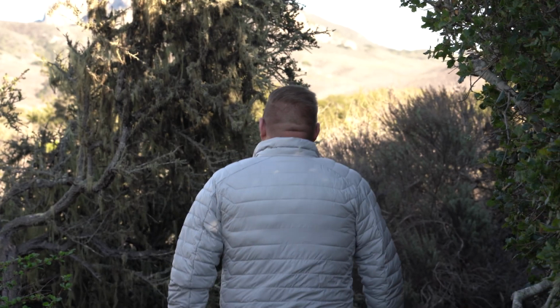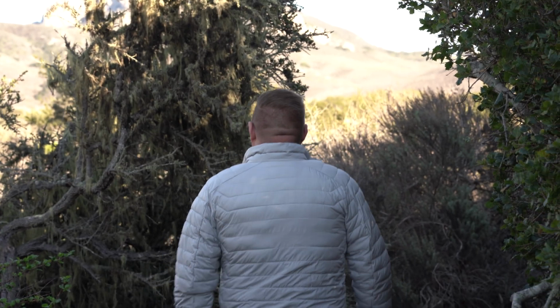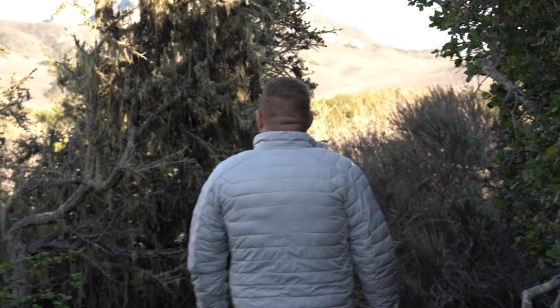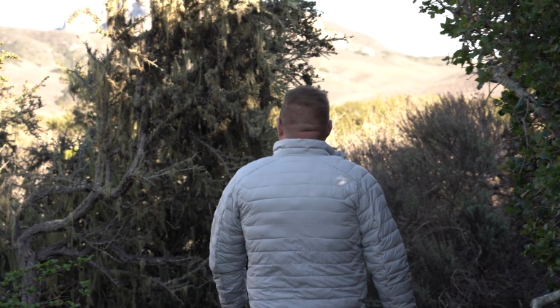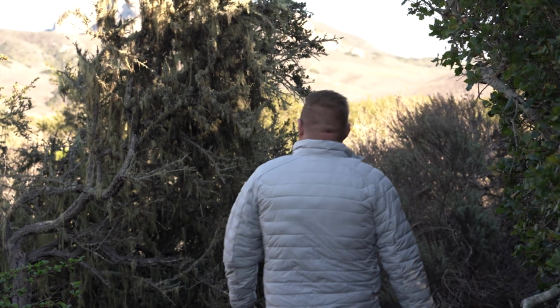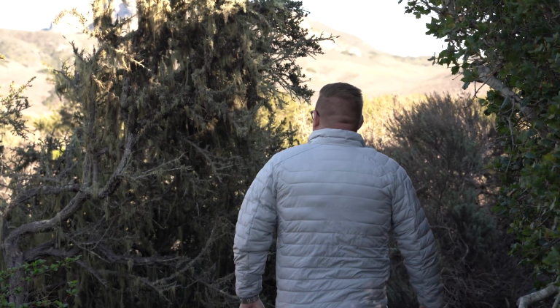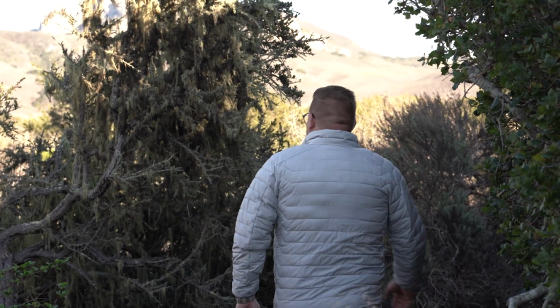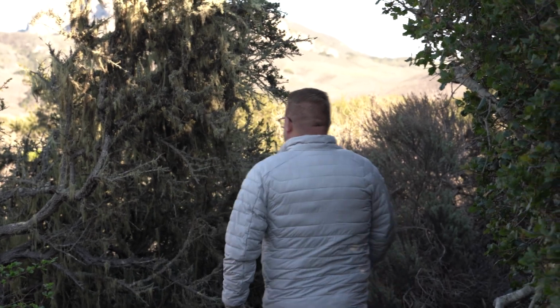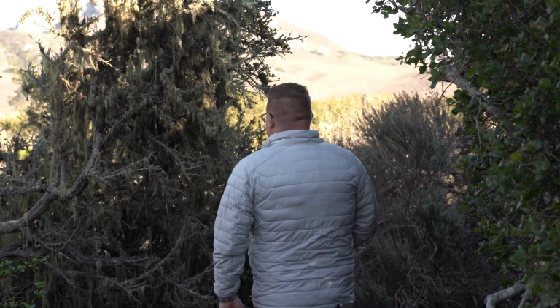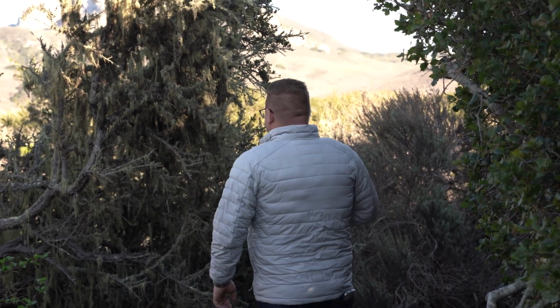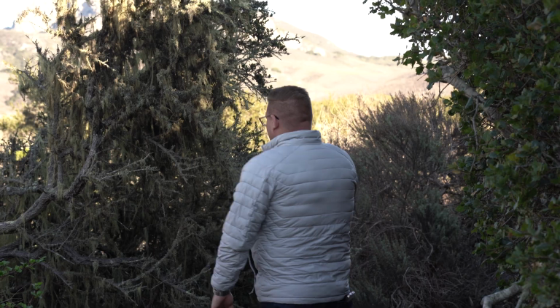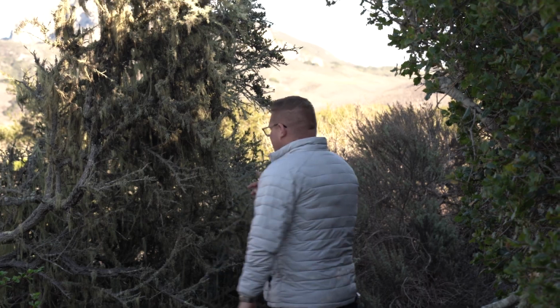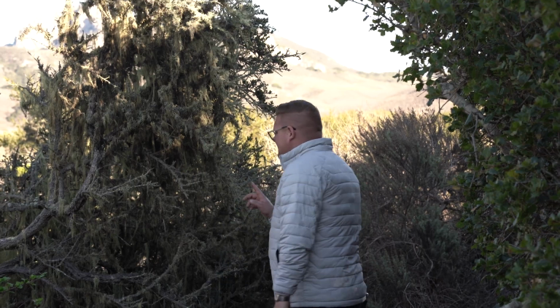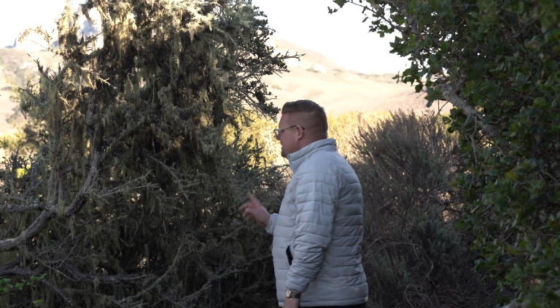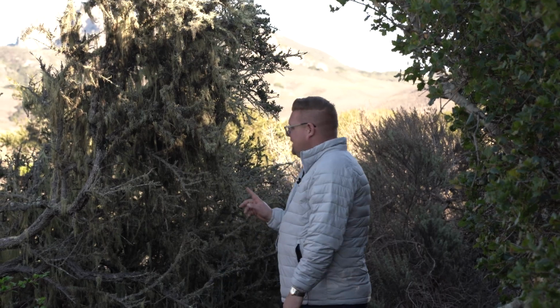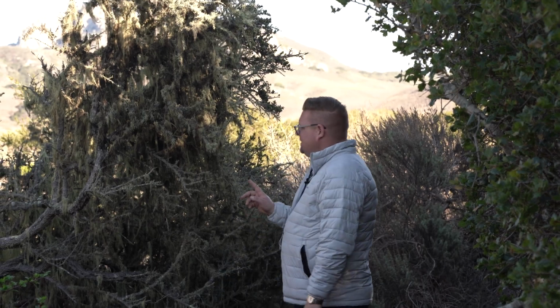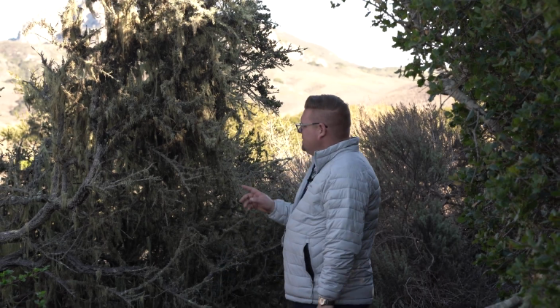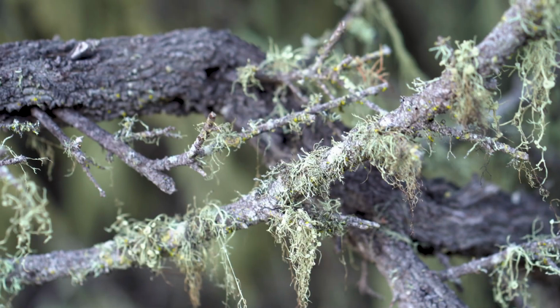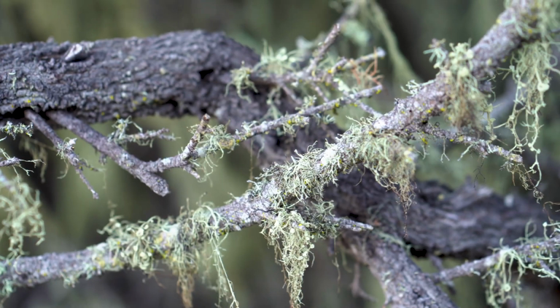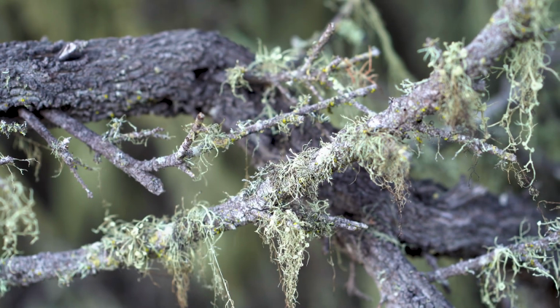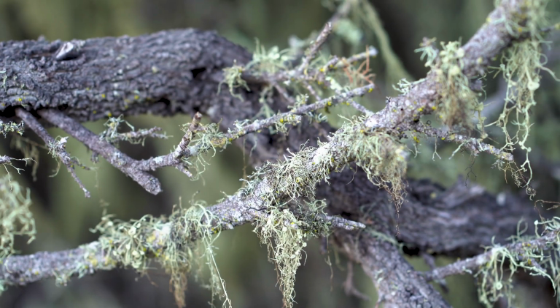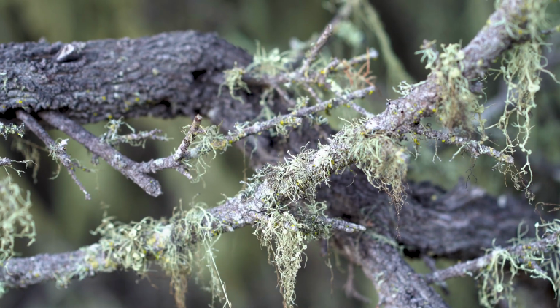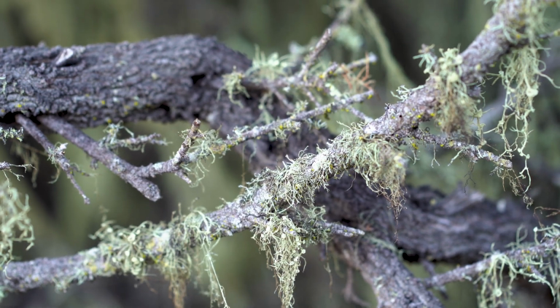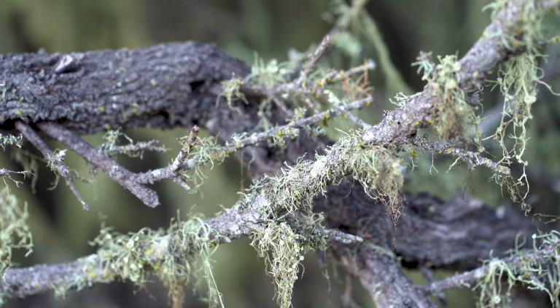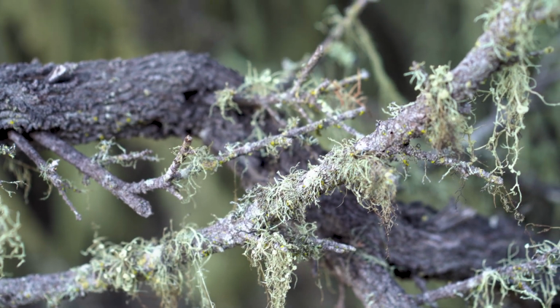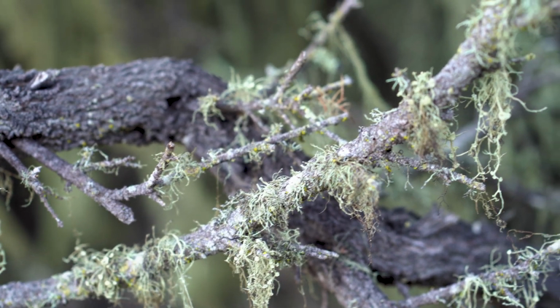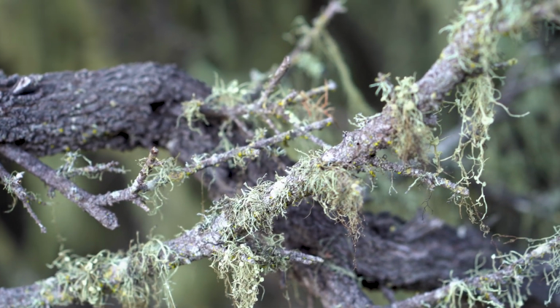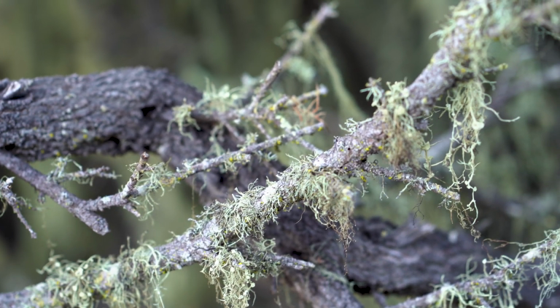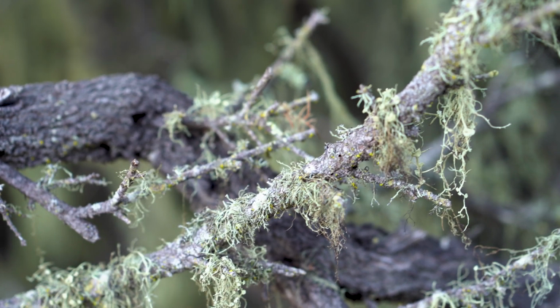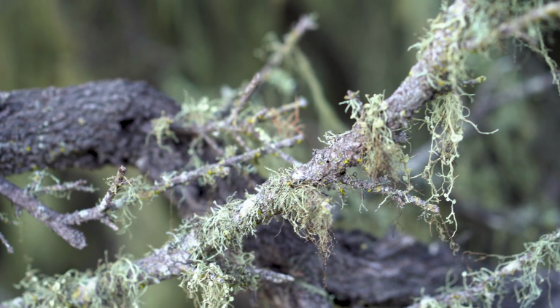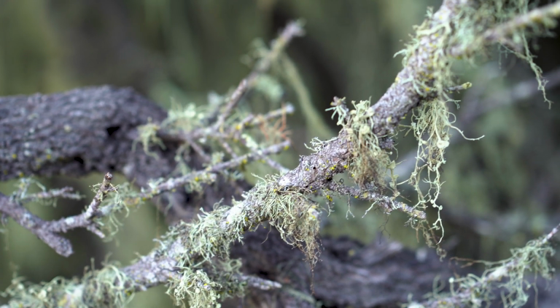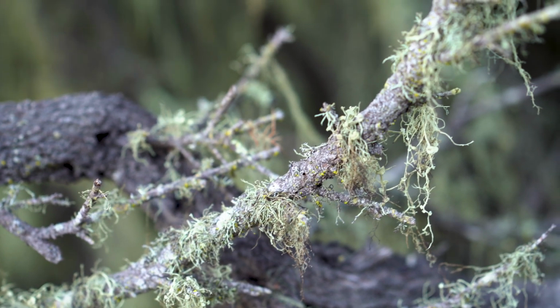Look at this — this is what's called lace lichen. It's in the fungi family. Did you know they can grow up to a meter in length?